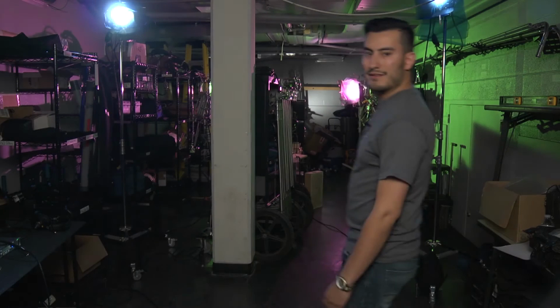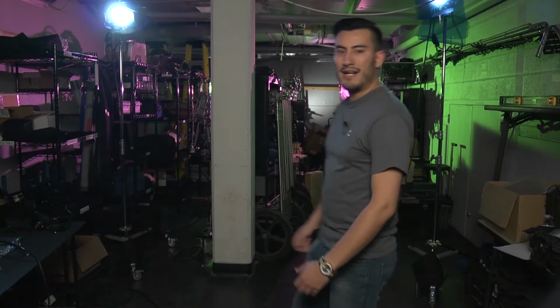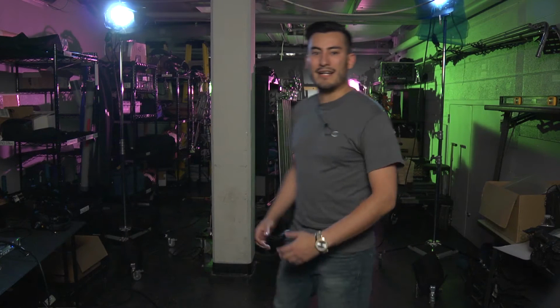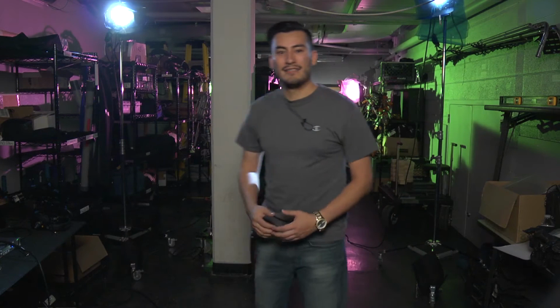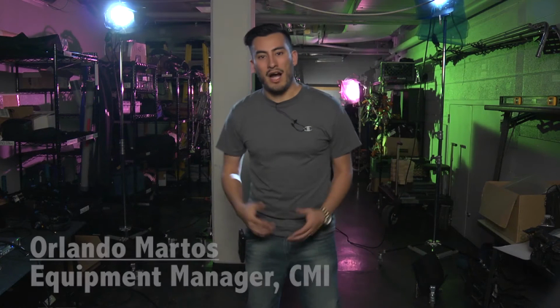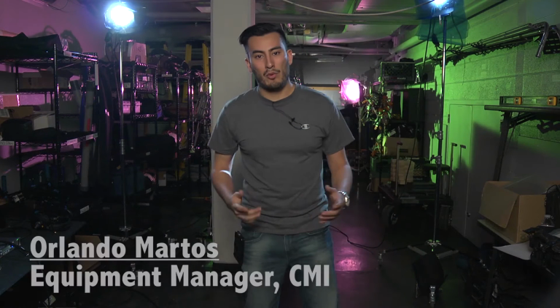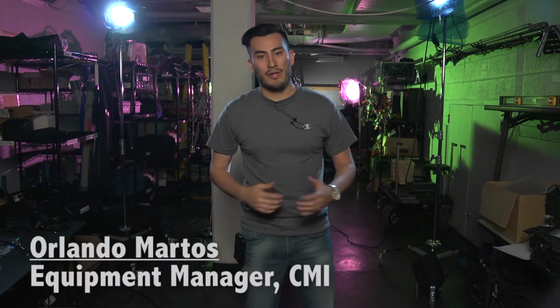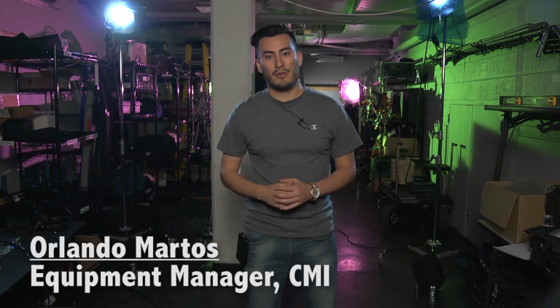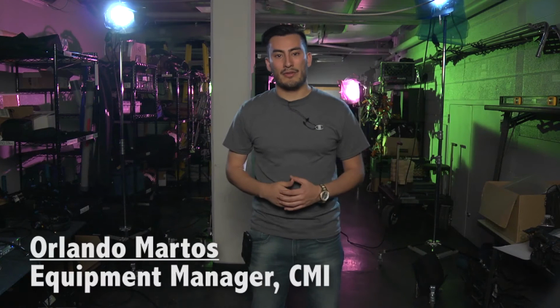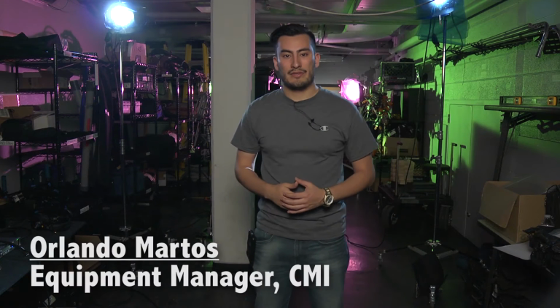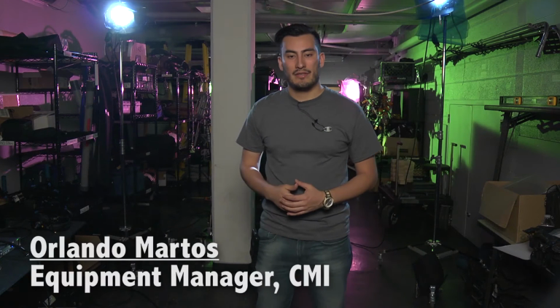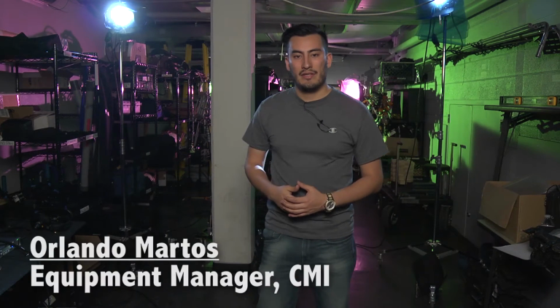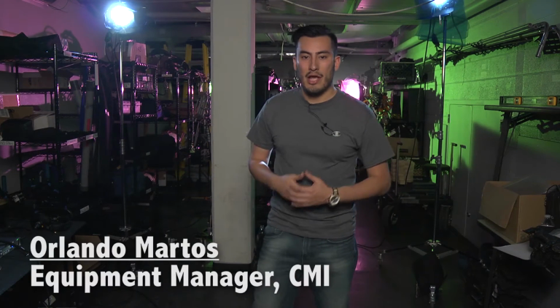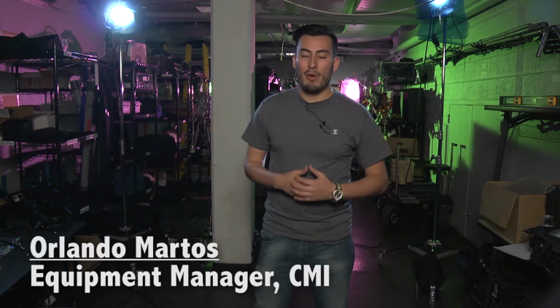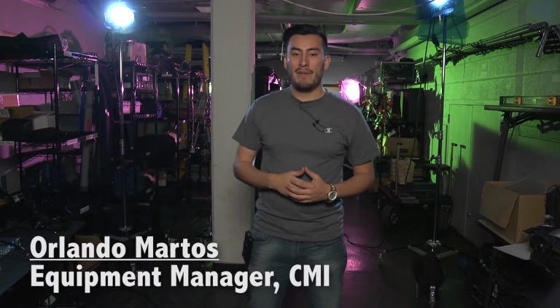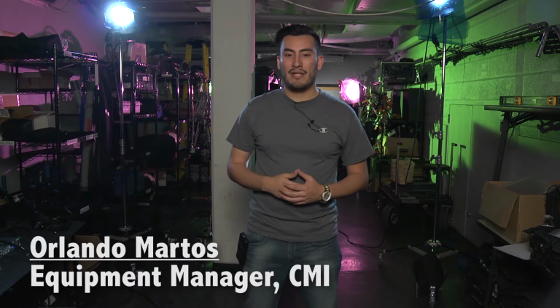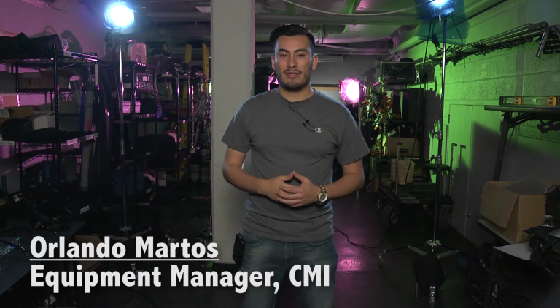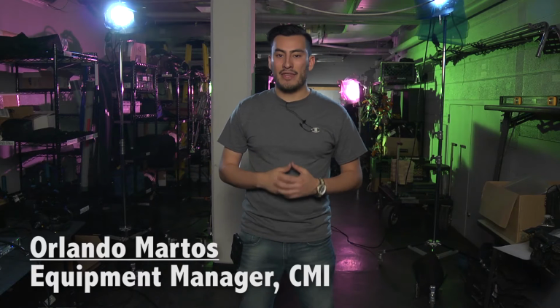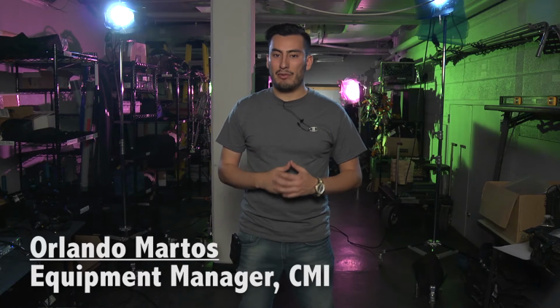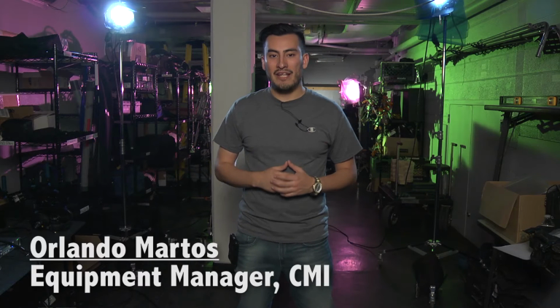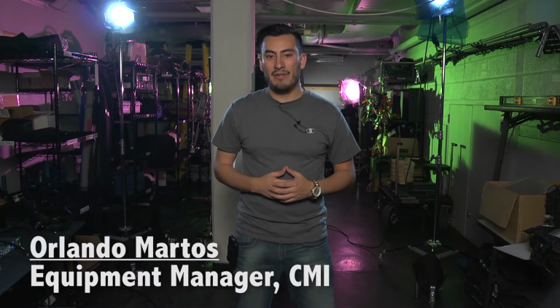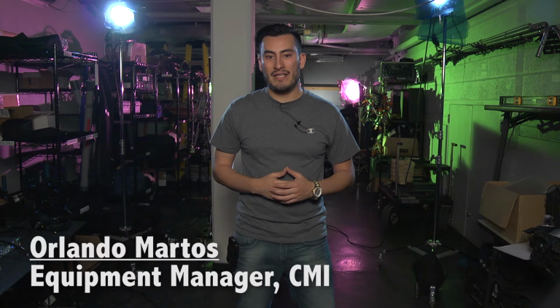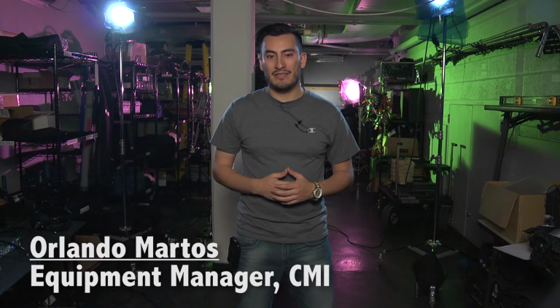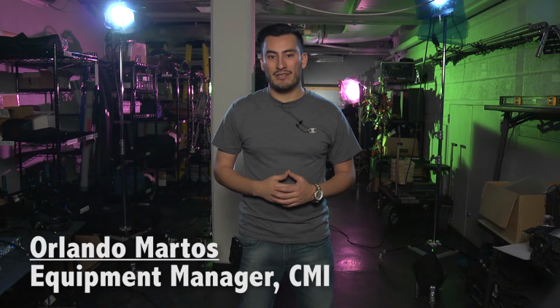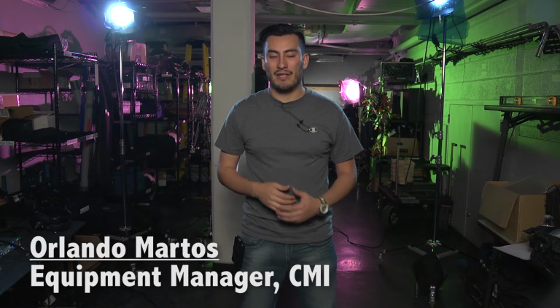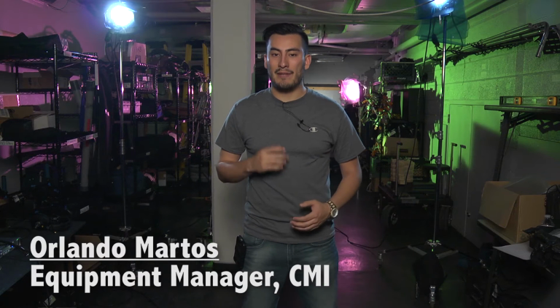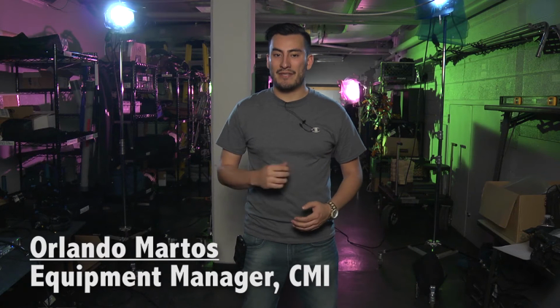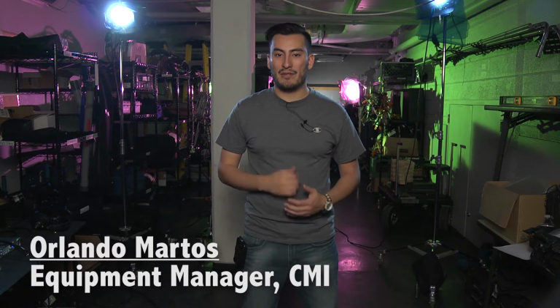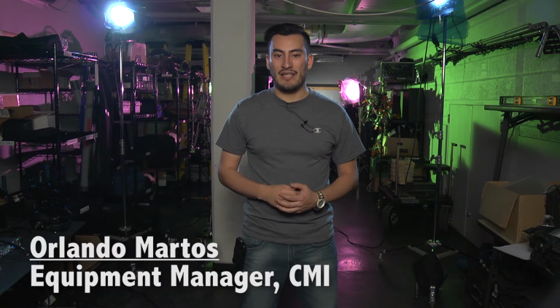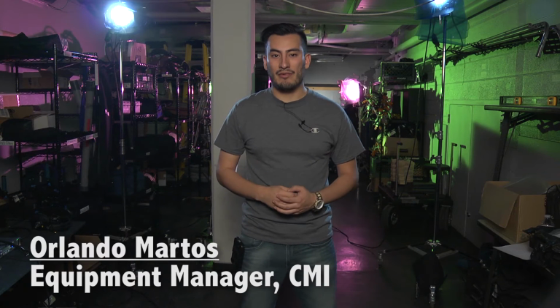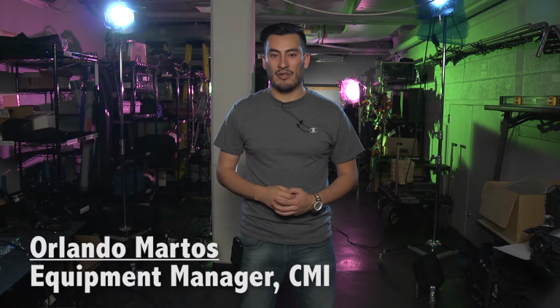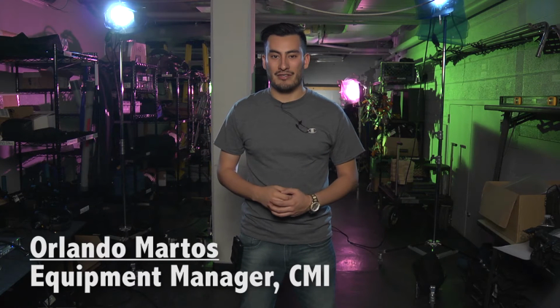Hi, I'm Rolando Martos, Equipment Manager at the Creative Media Institute at the Mexico State University.